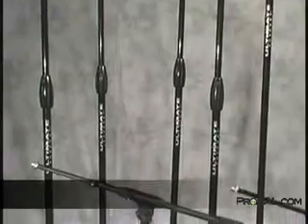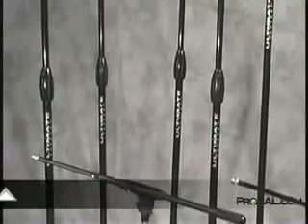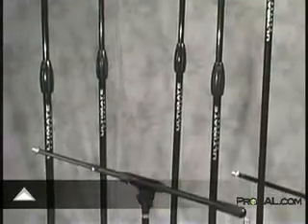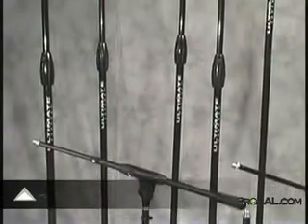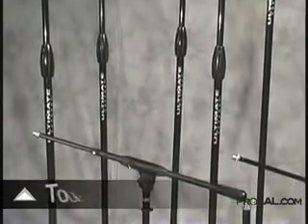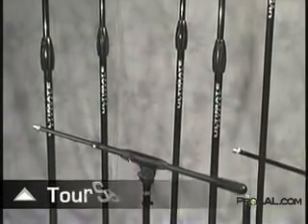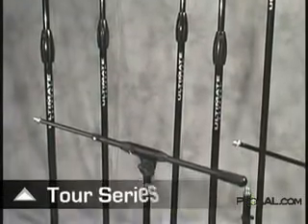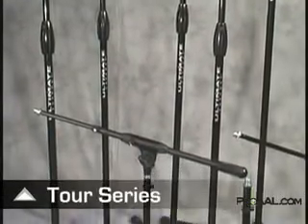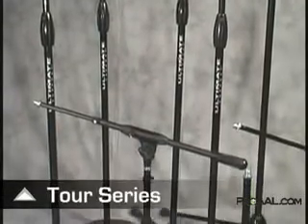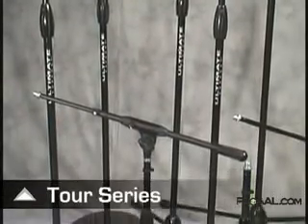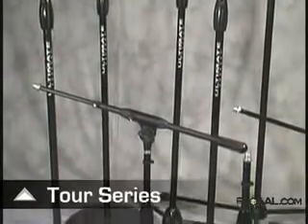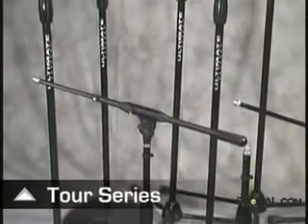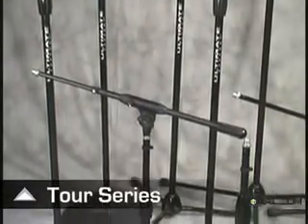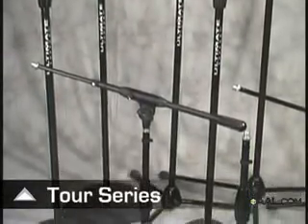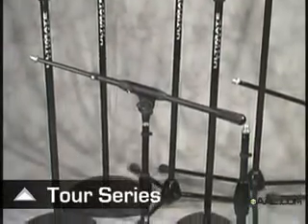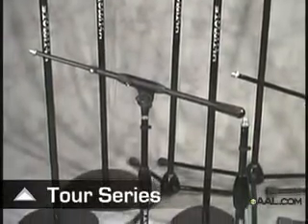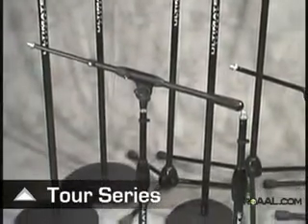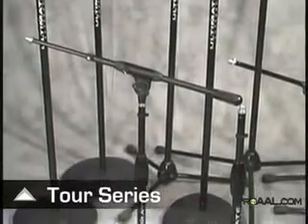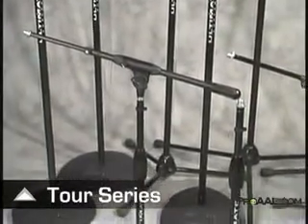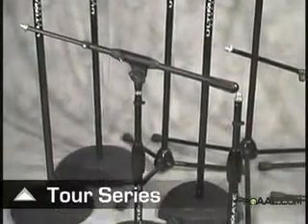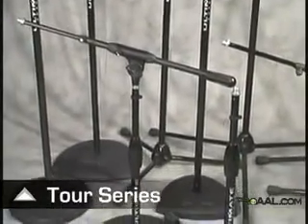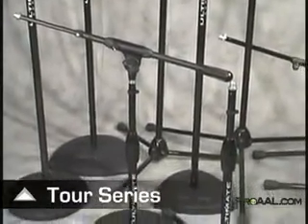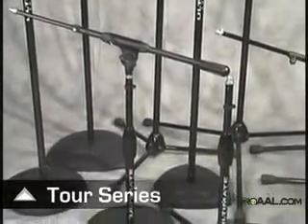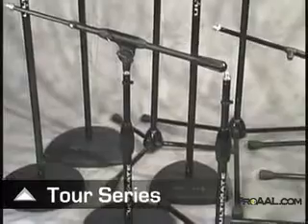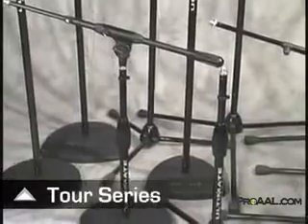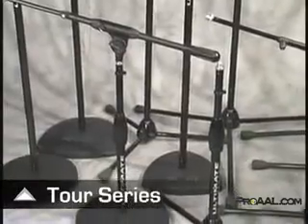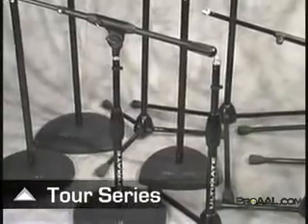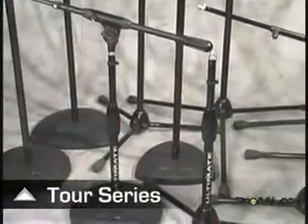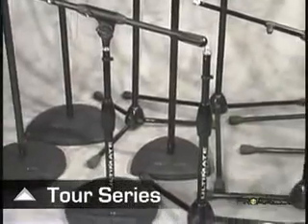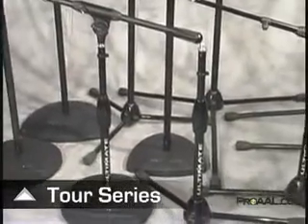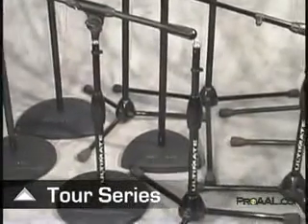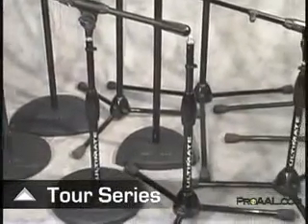Tour Series microphone stands from Ultimate Support set a new standard for anything your next tour can throw at them.